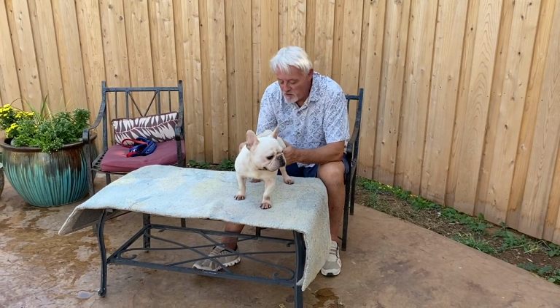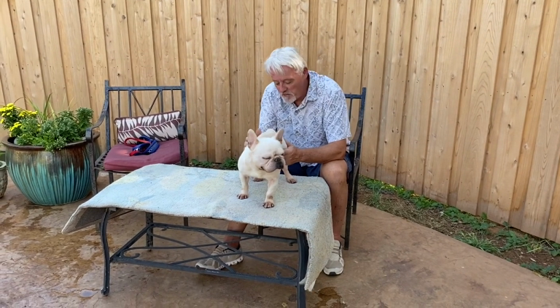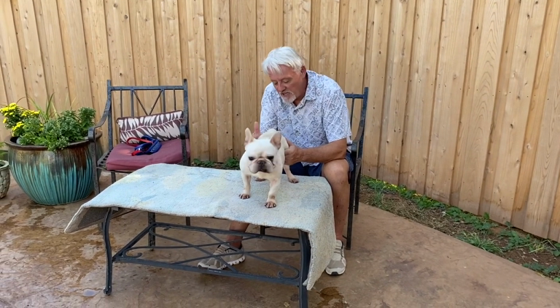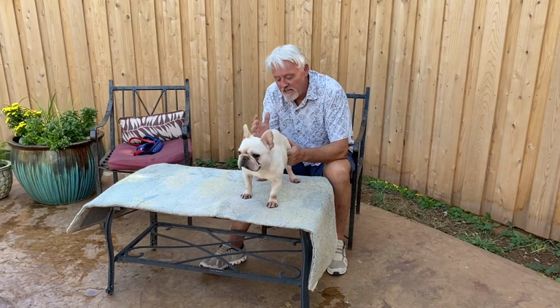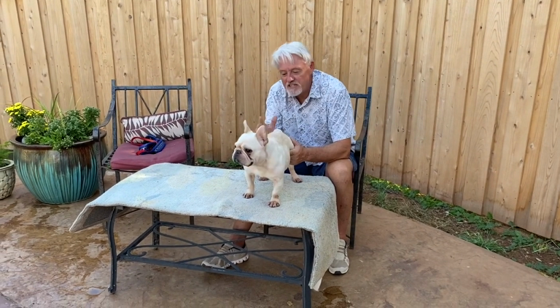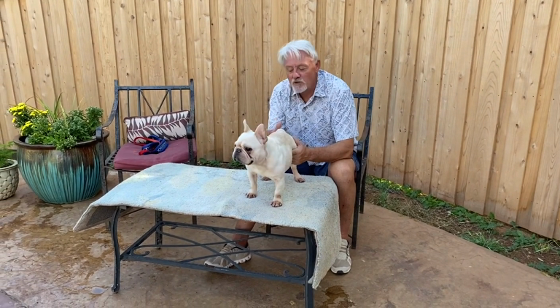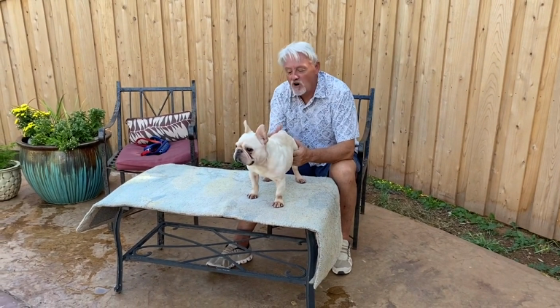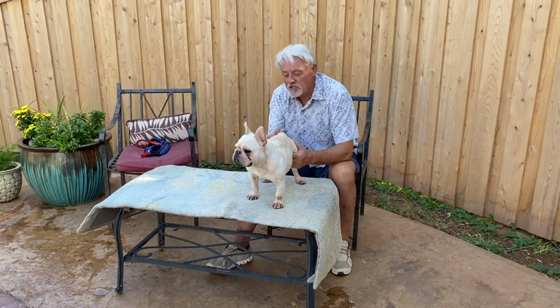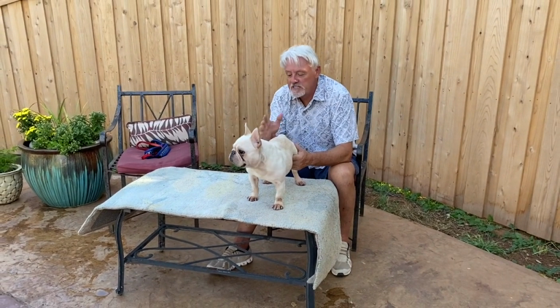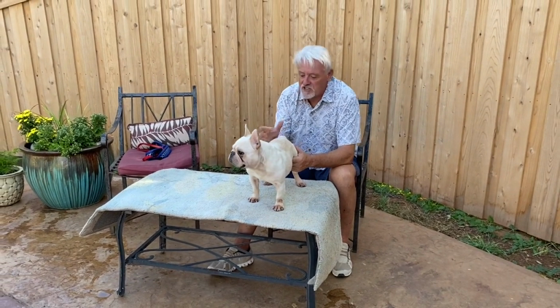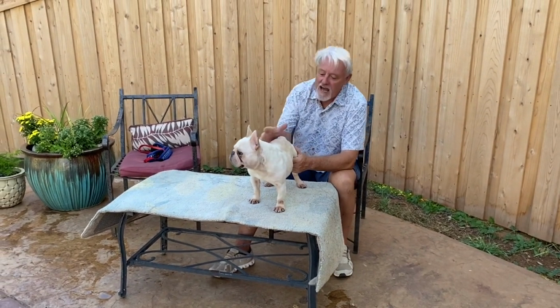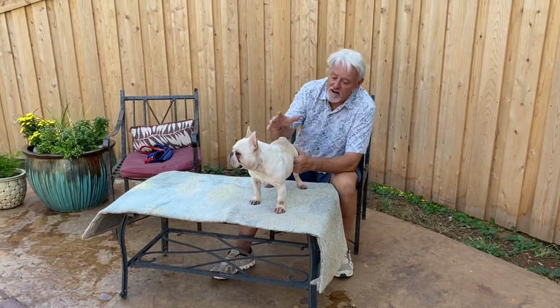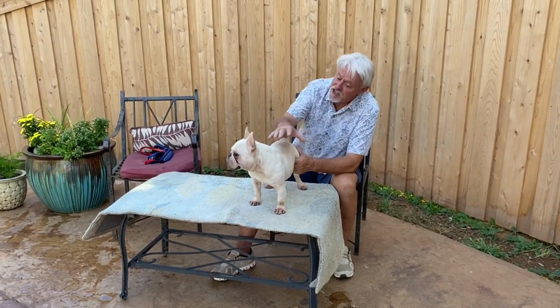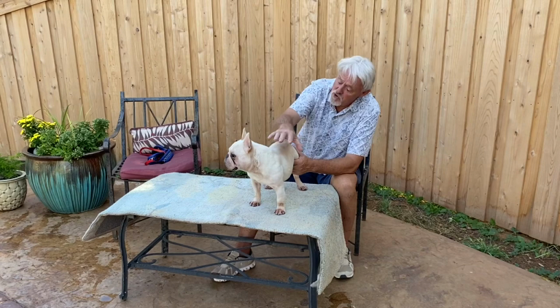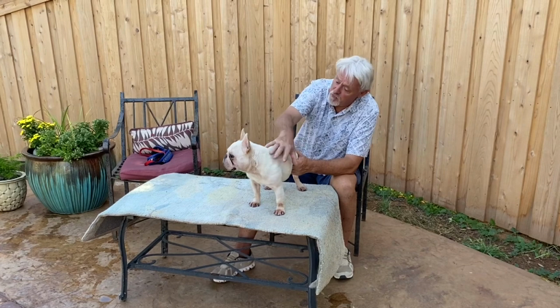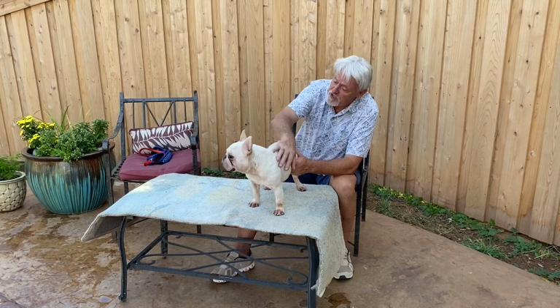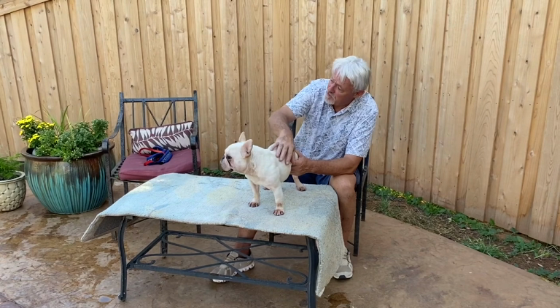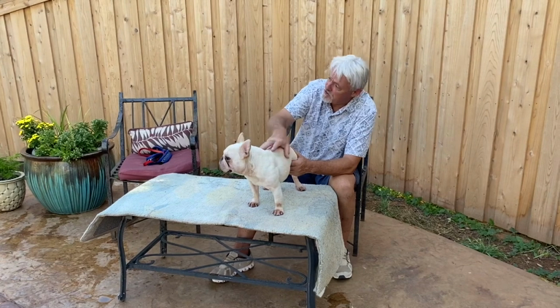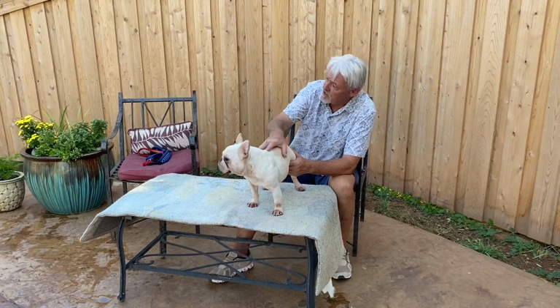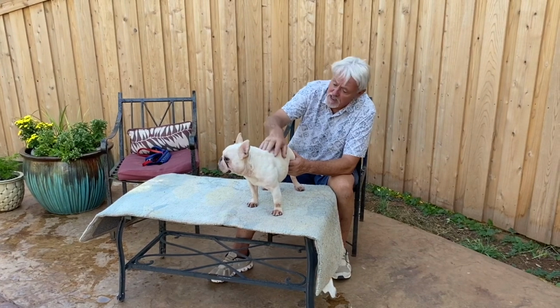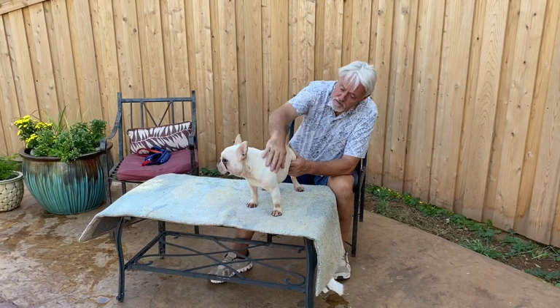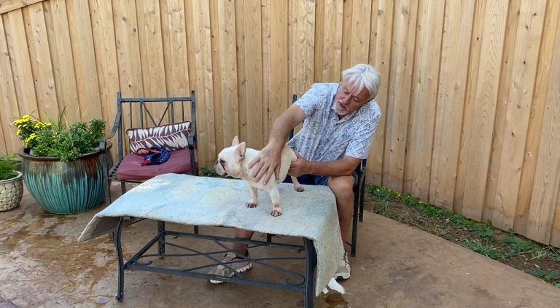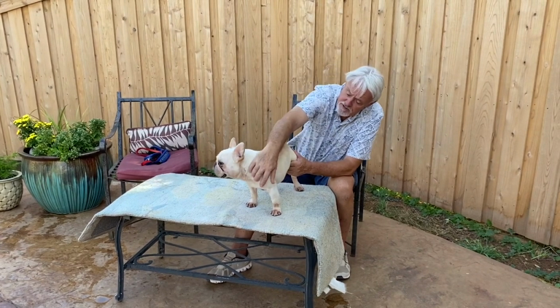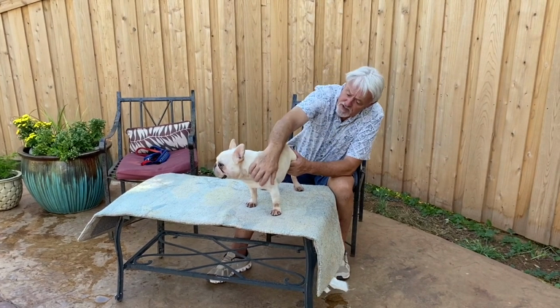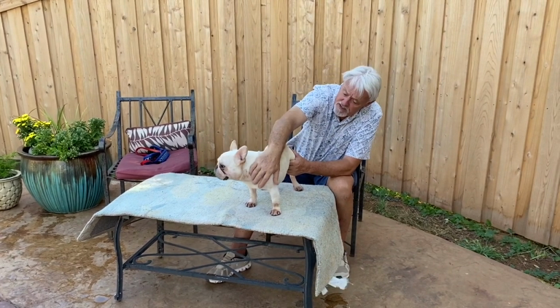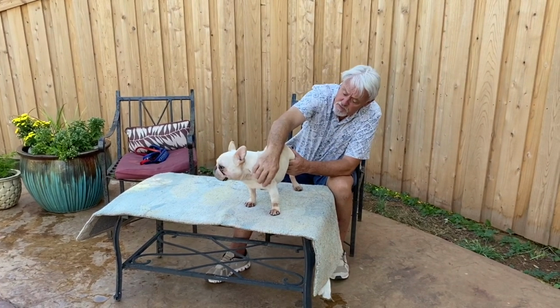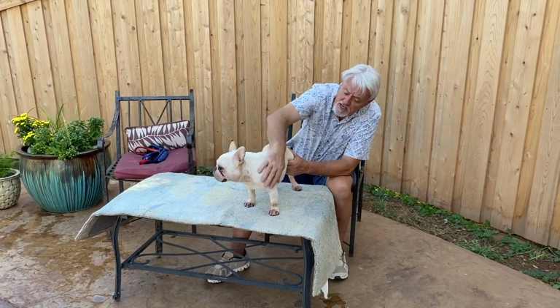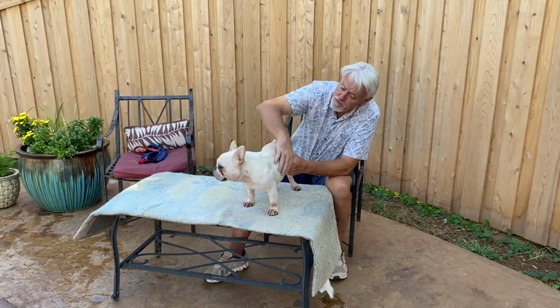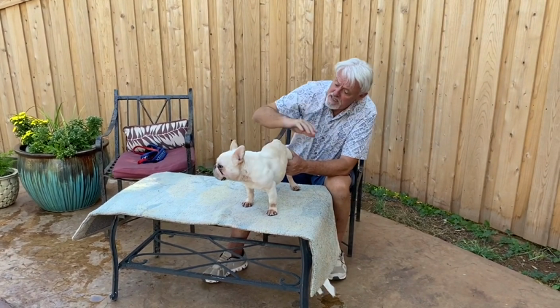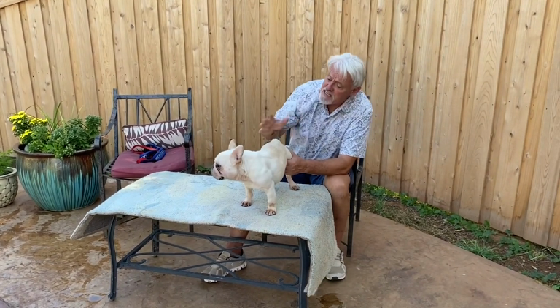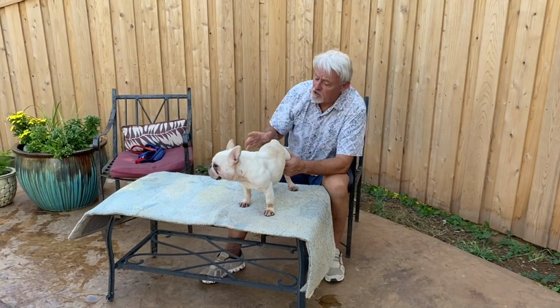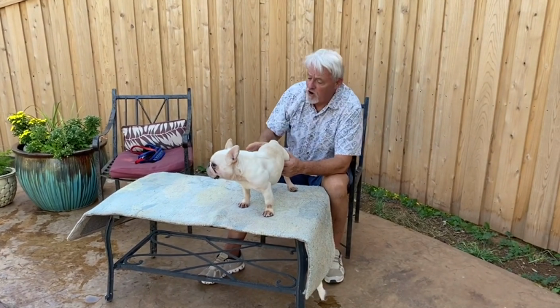Remember, he is an older dog, so he doesn't have — he's still got pretty good muscle tone. Look at his front years. But he is an older dog.